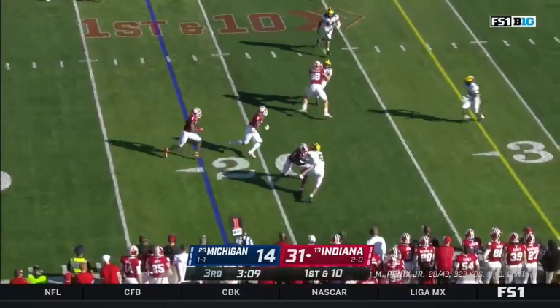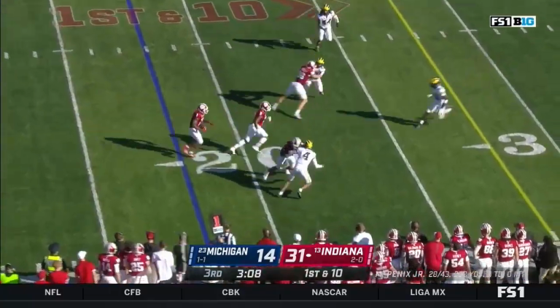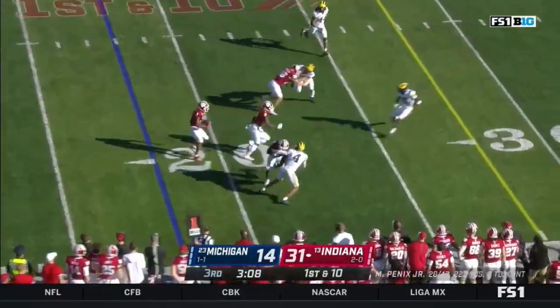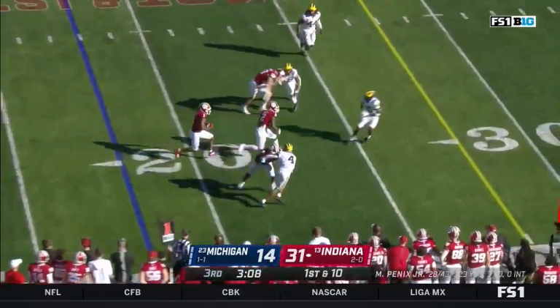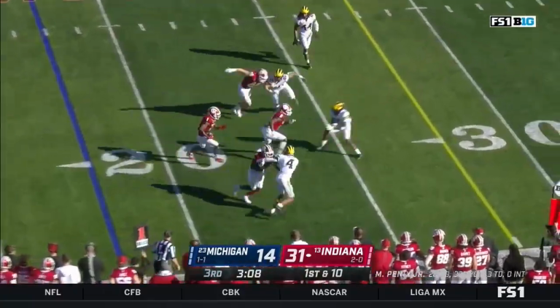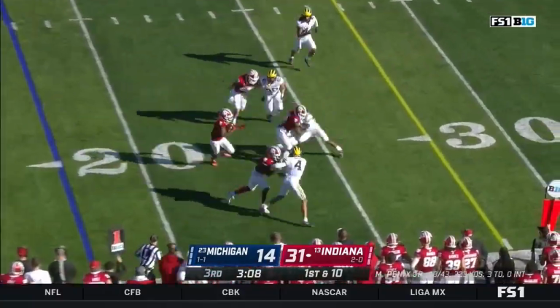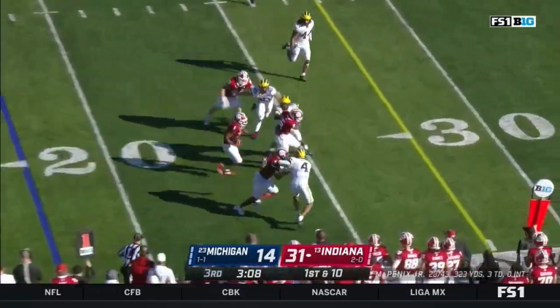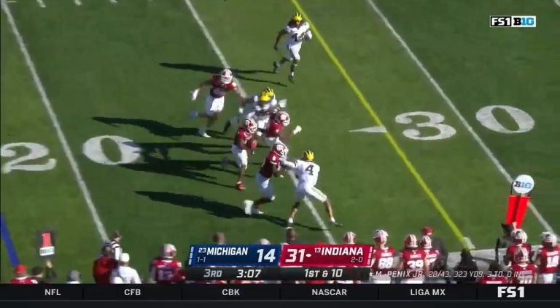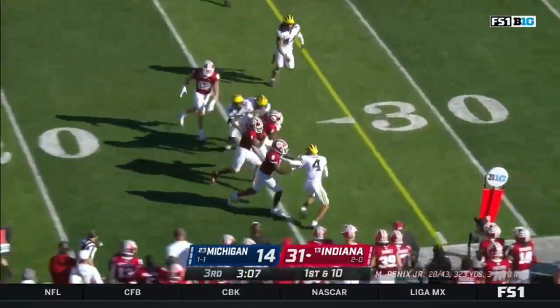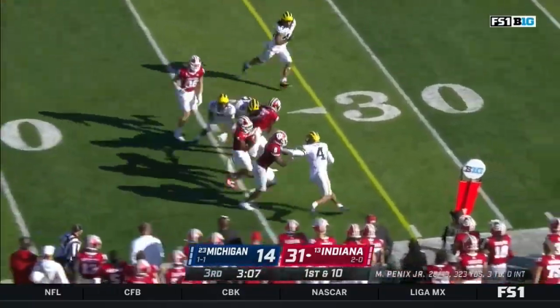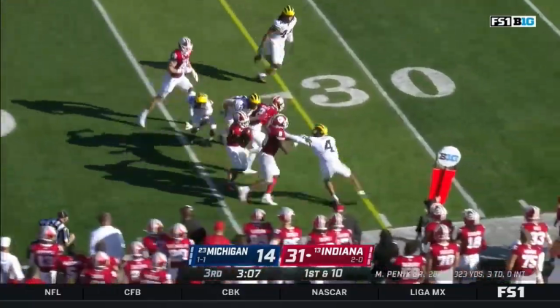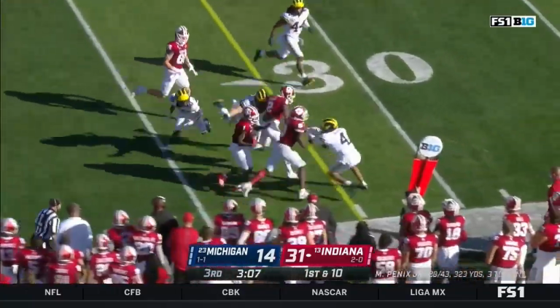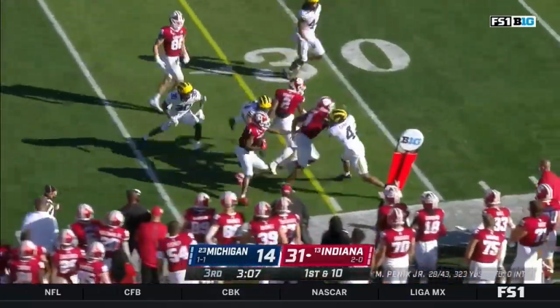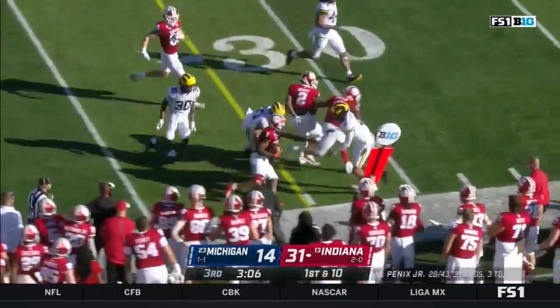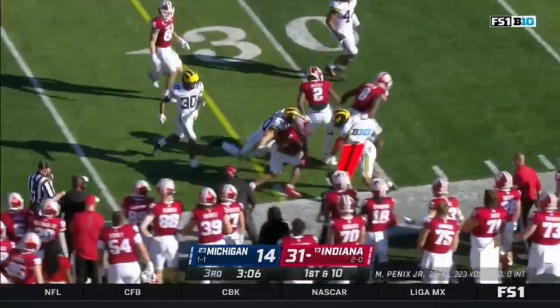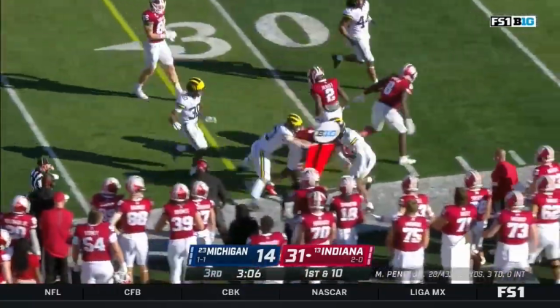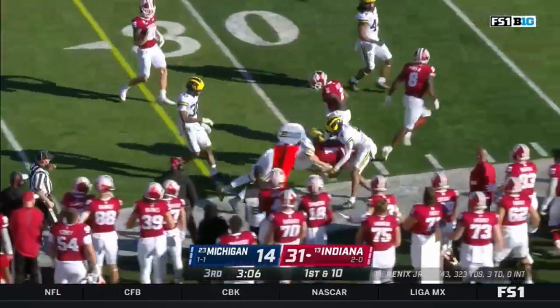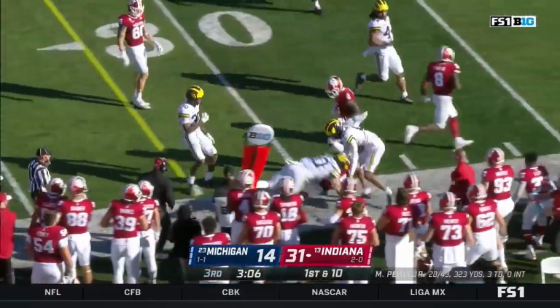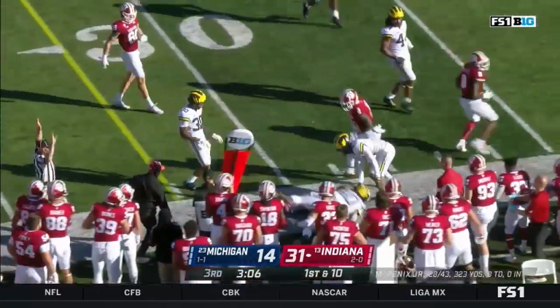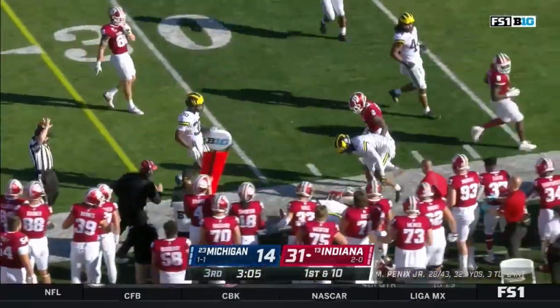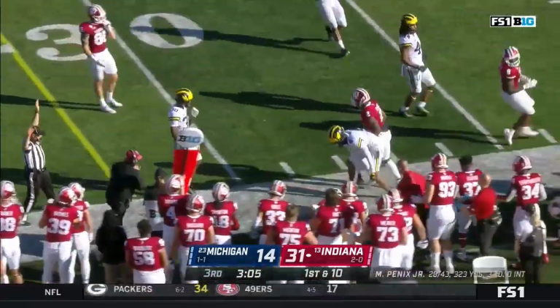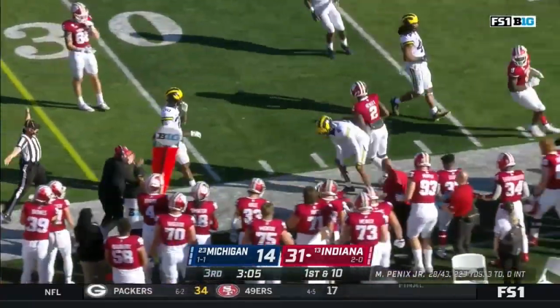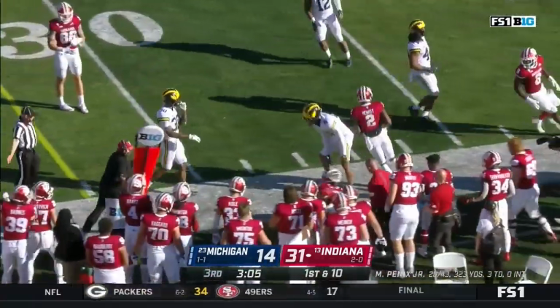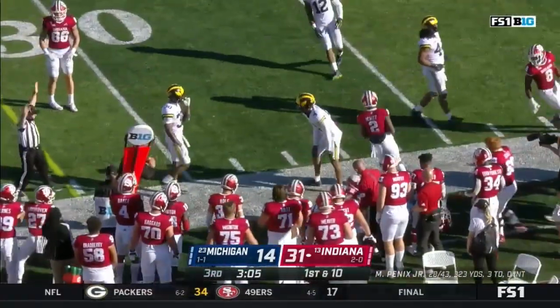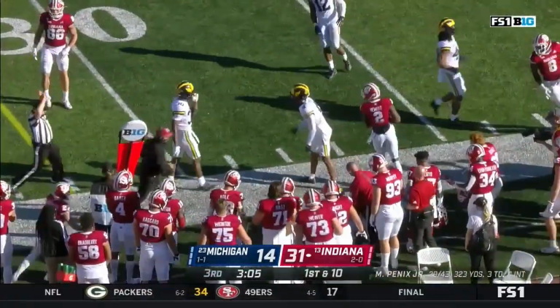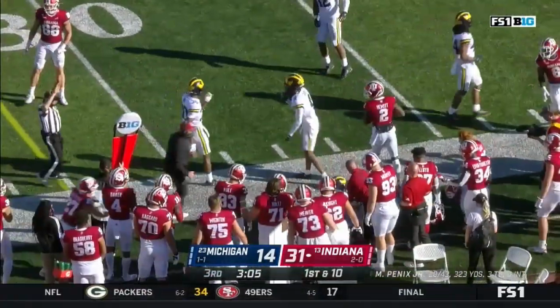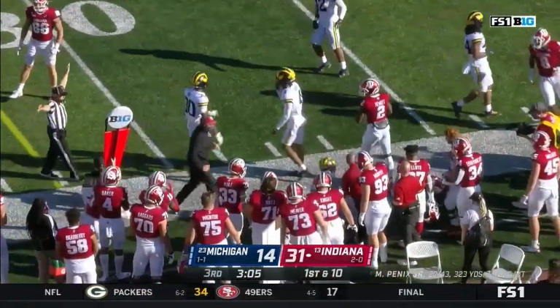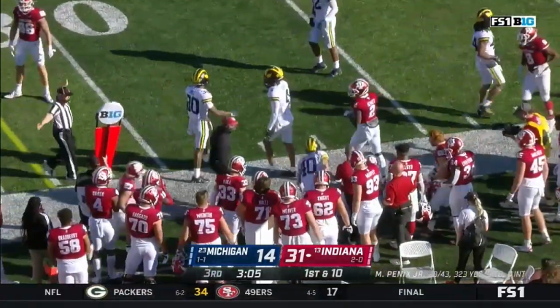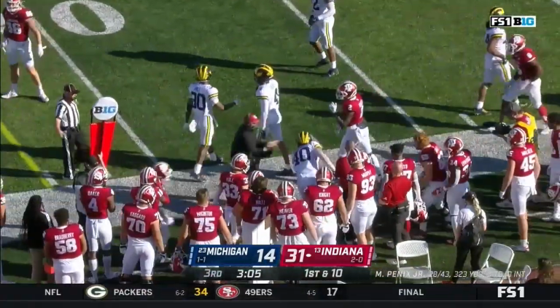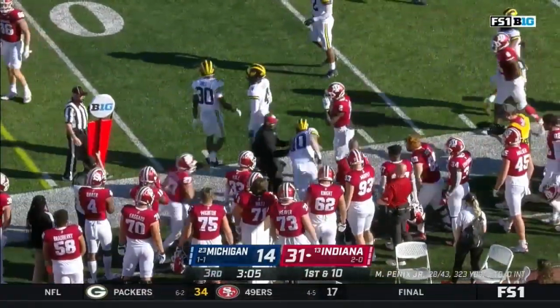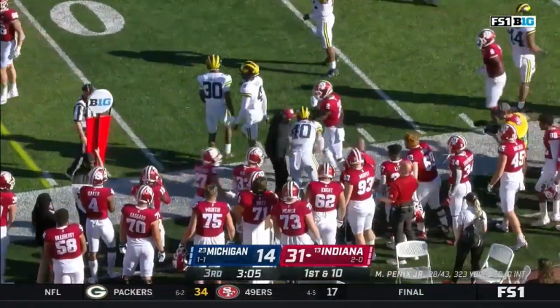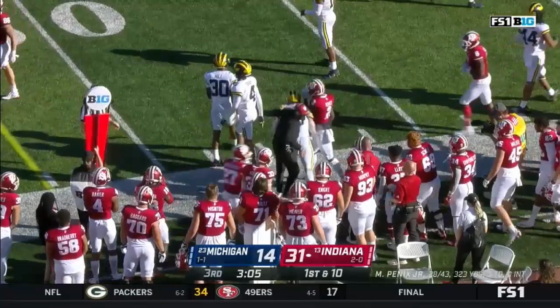Barrett took a chance, couldn't get his hand on it — instead Fillier runs for a first down.